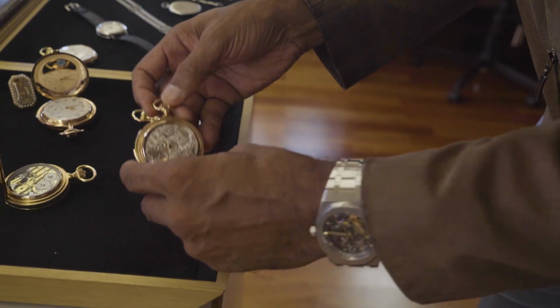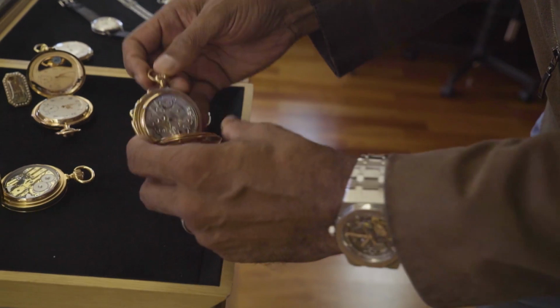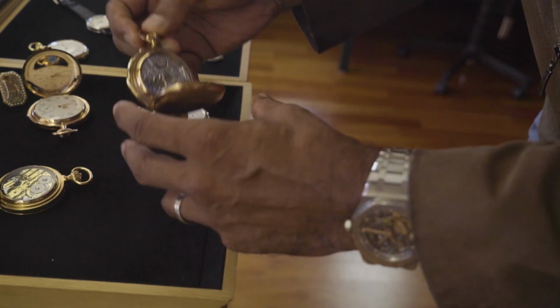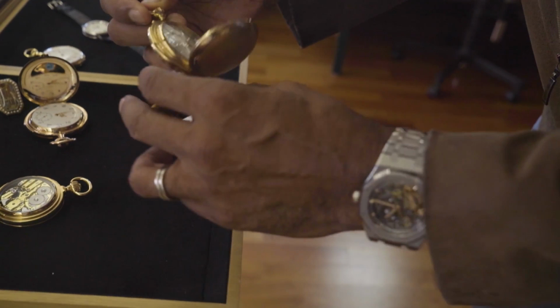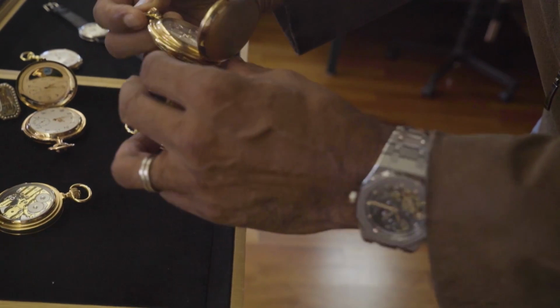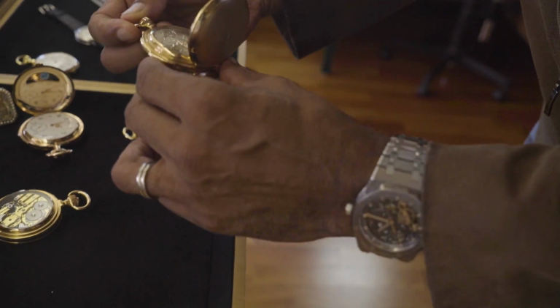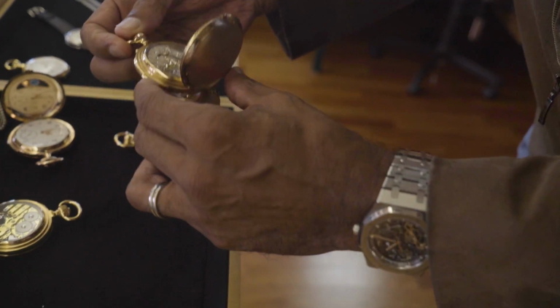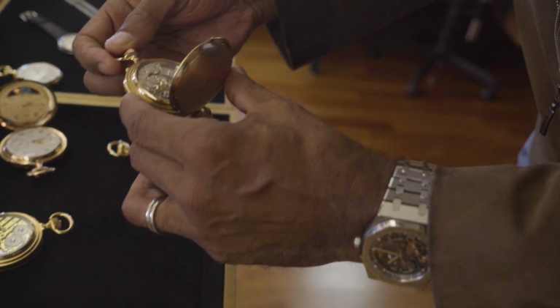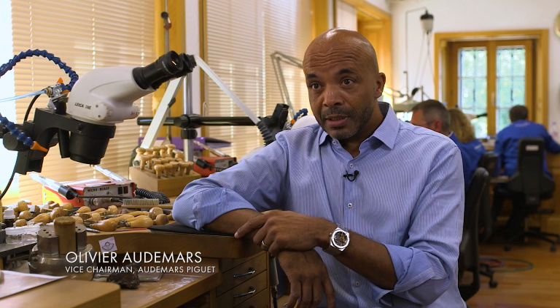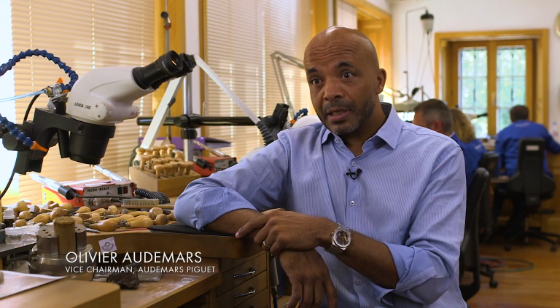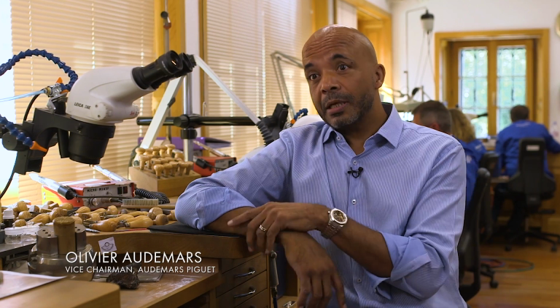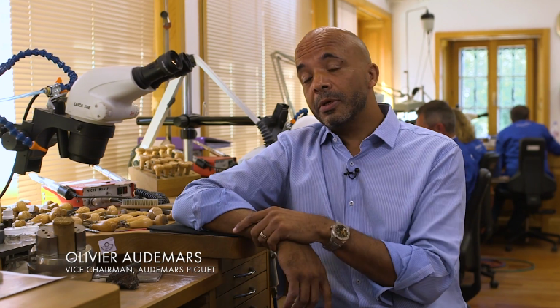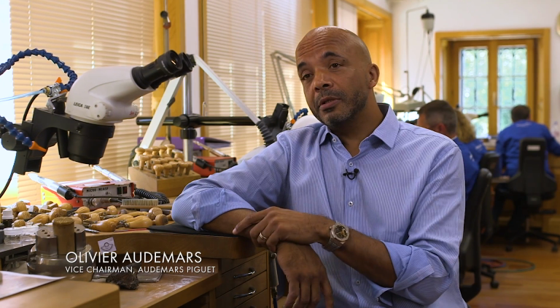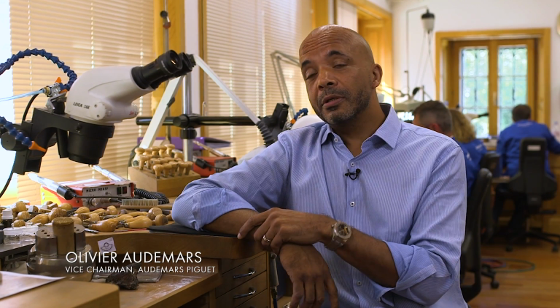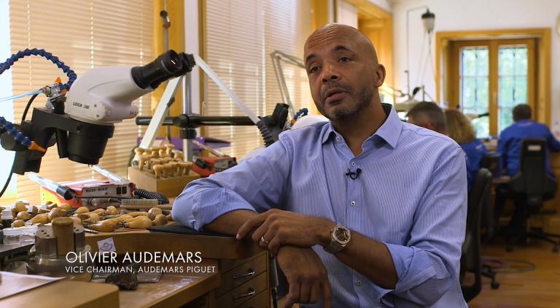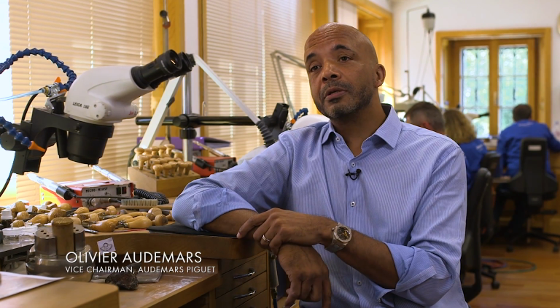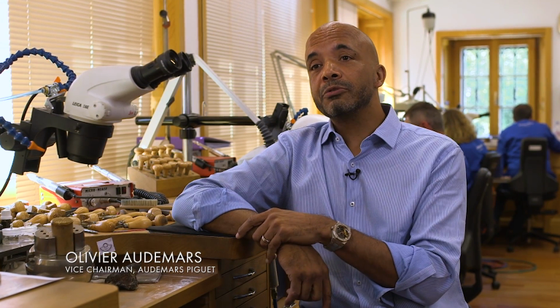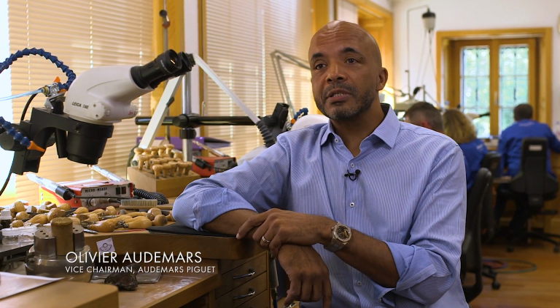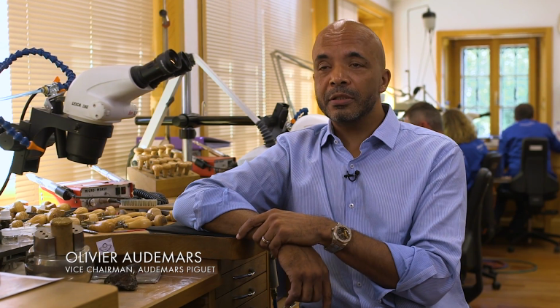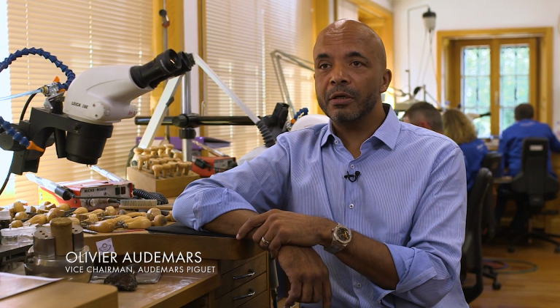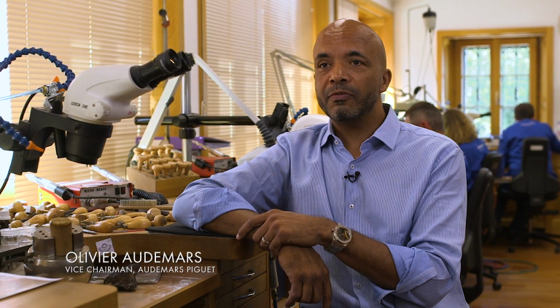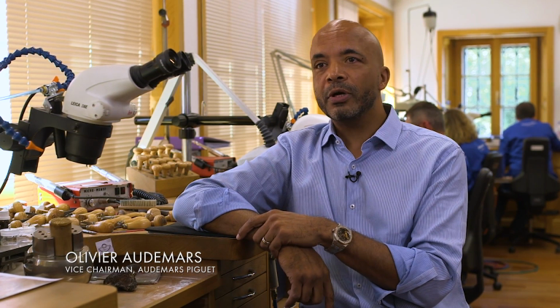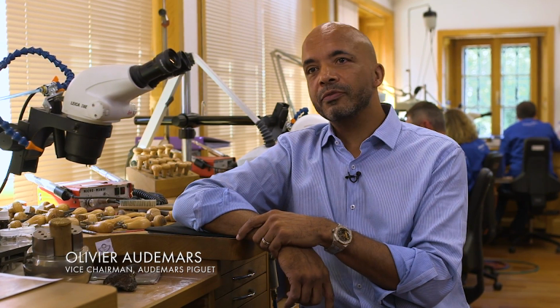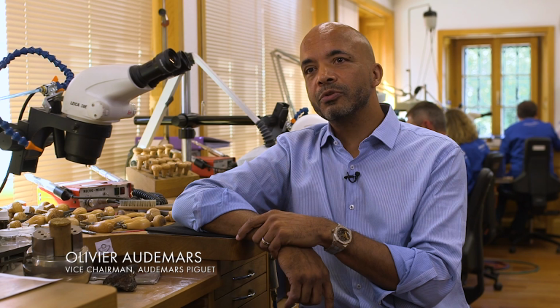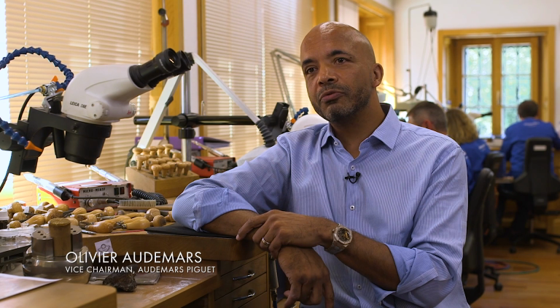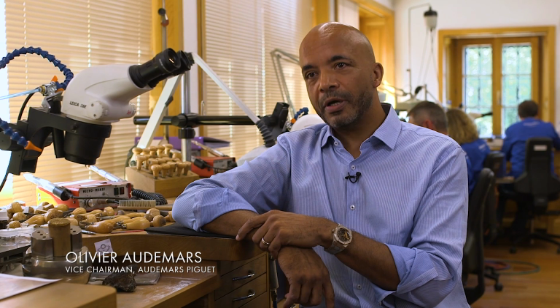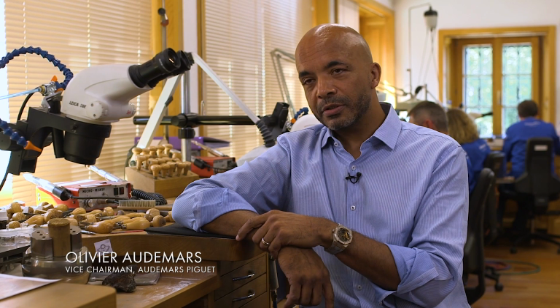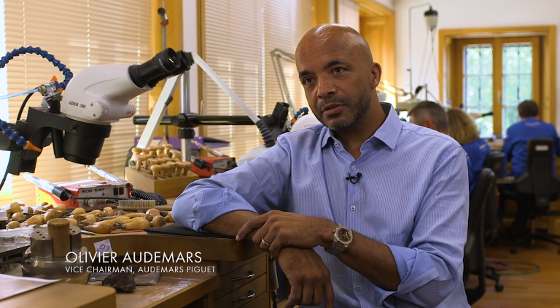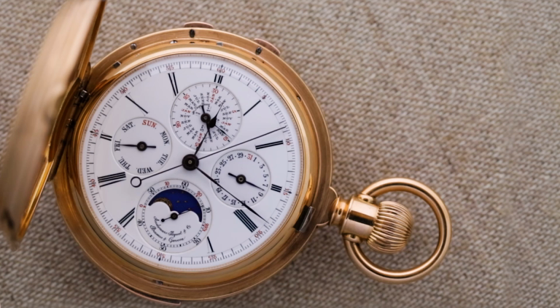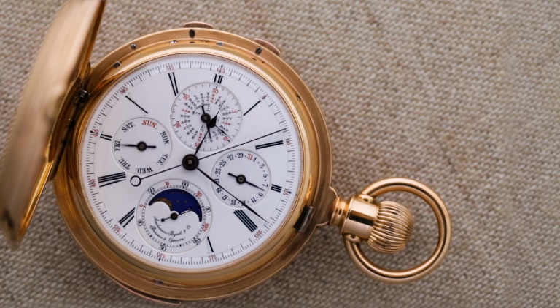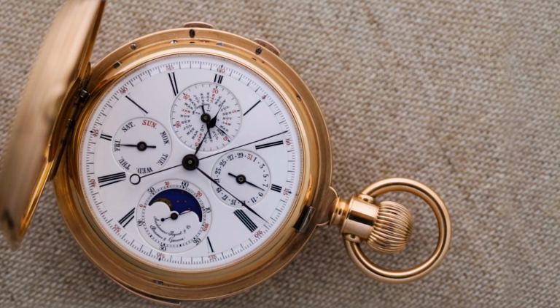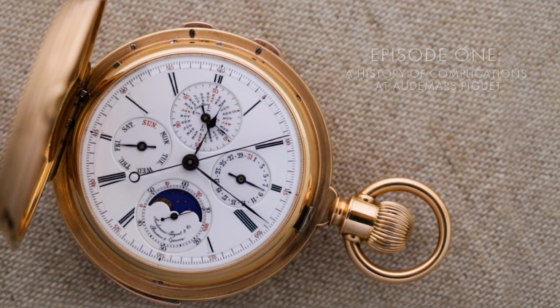My name is Olivier Audemars. I'm the great-grandson of one of the two founders of Audemars Piguet.